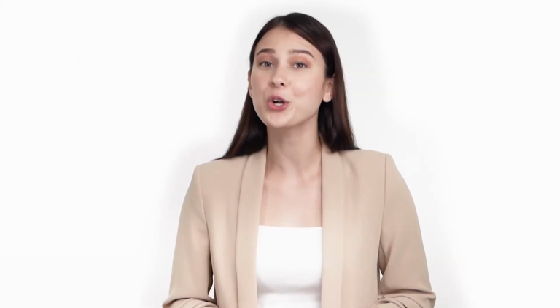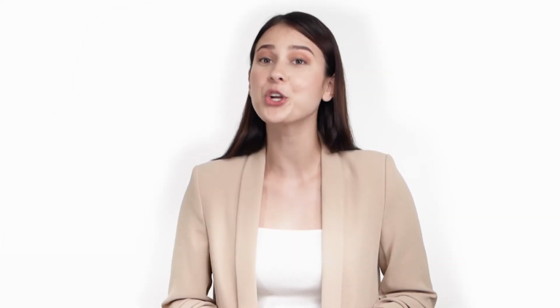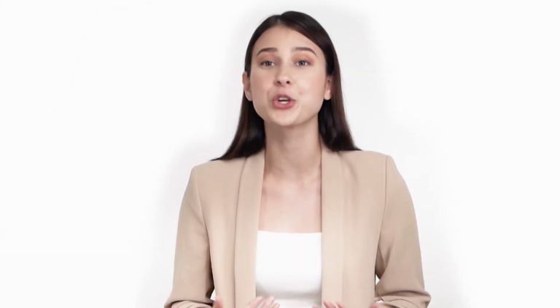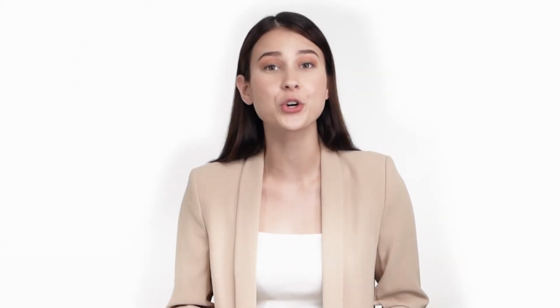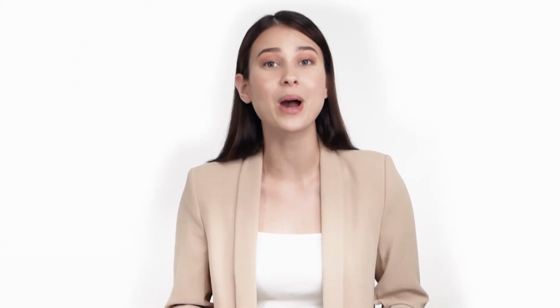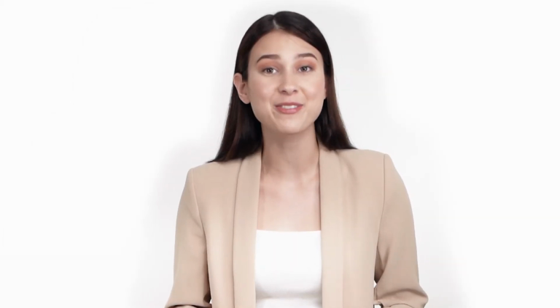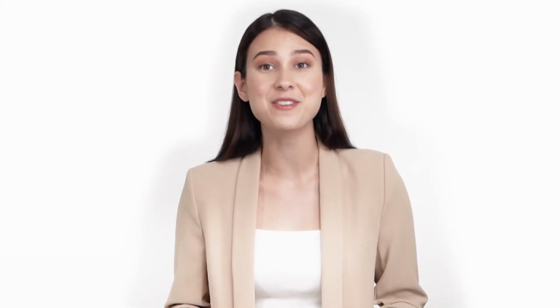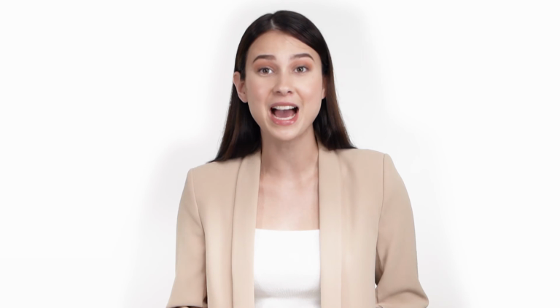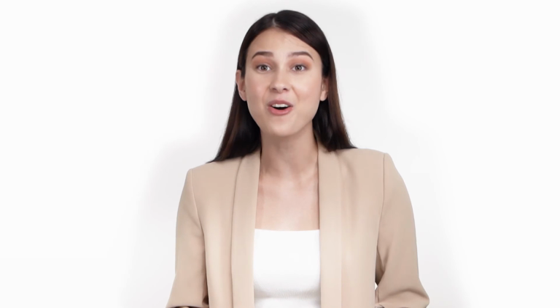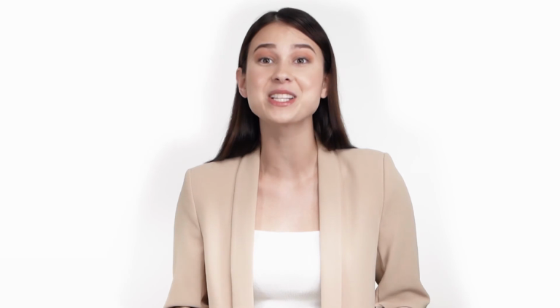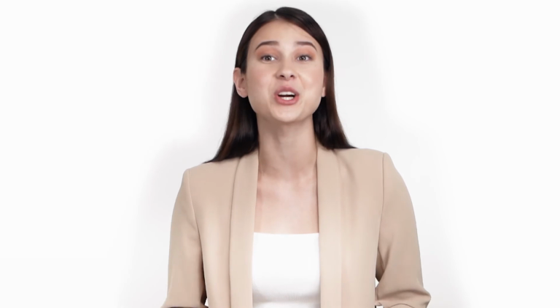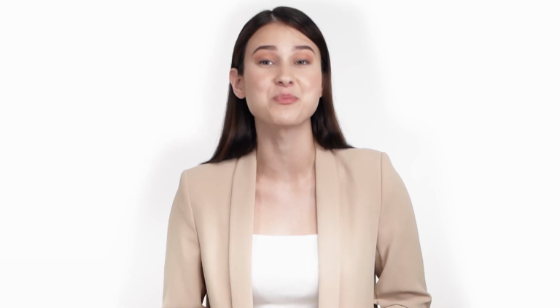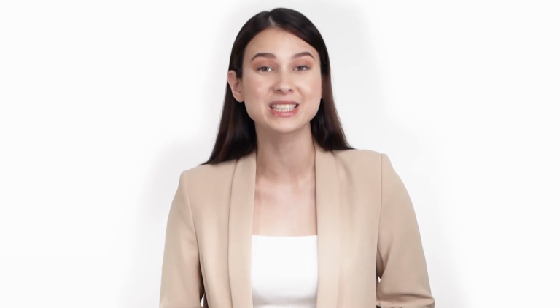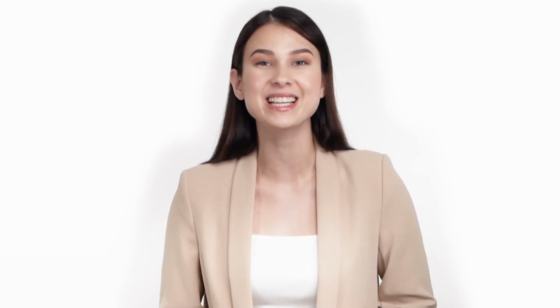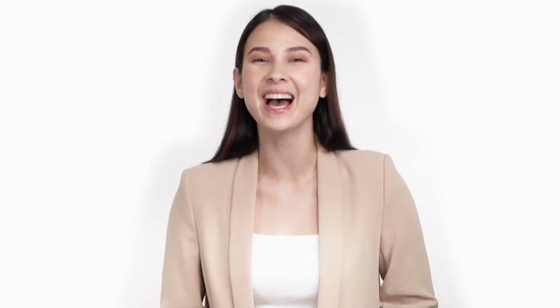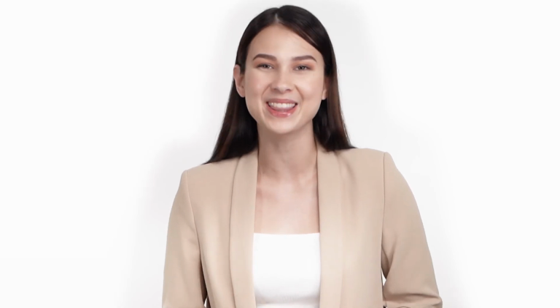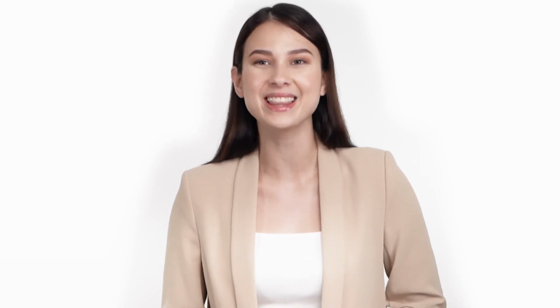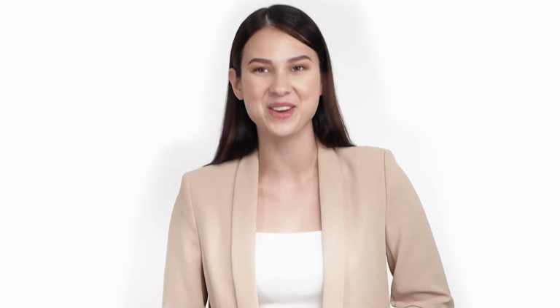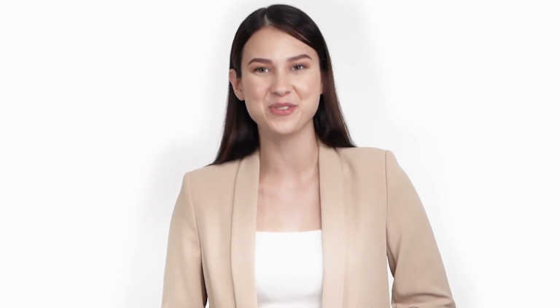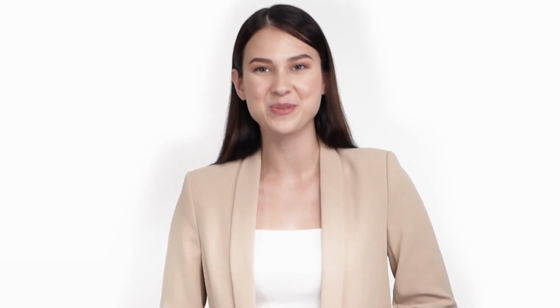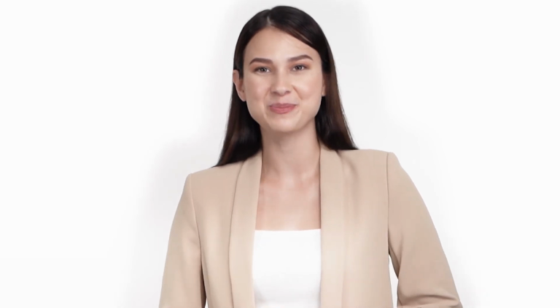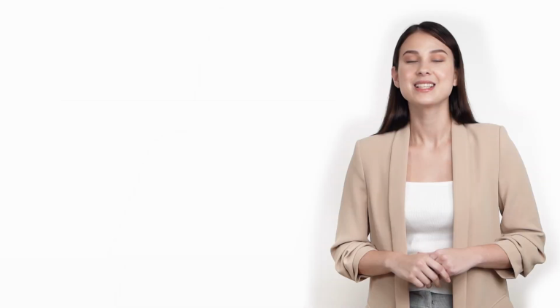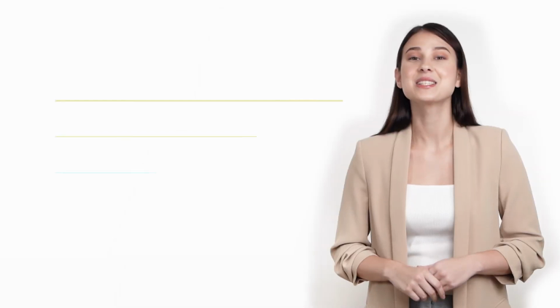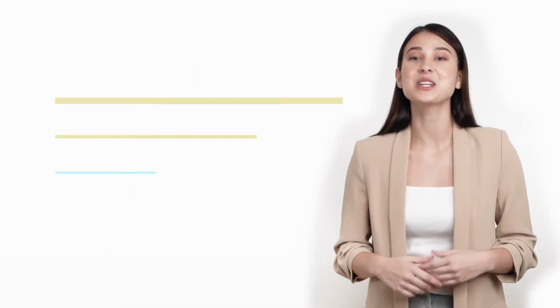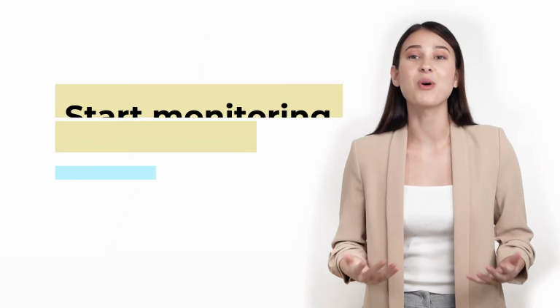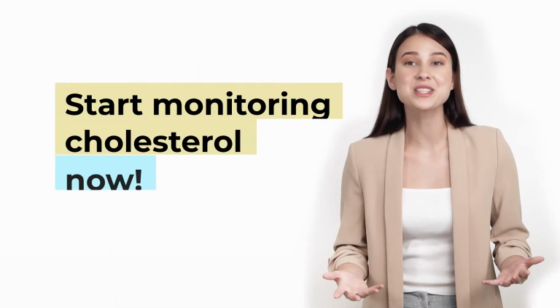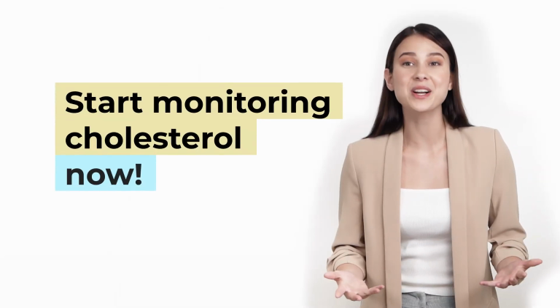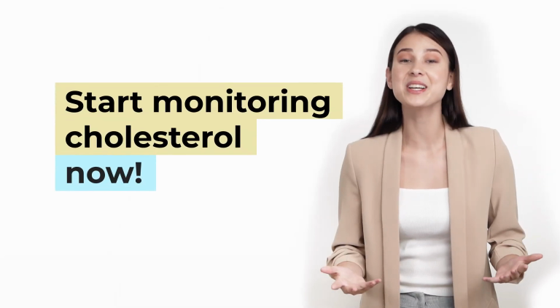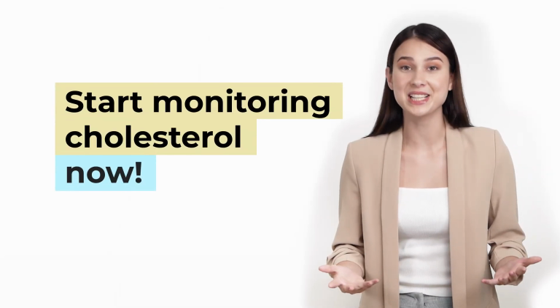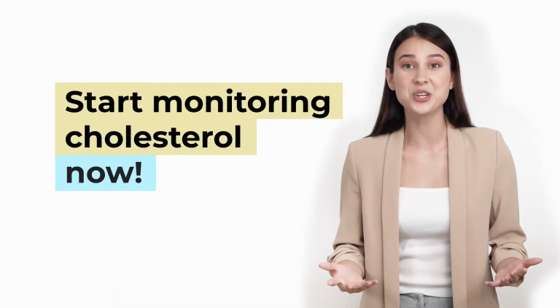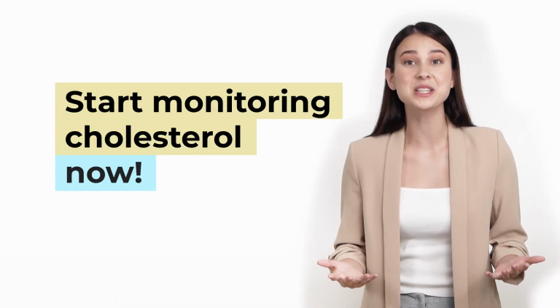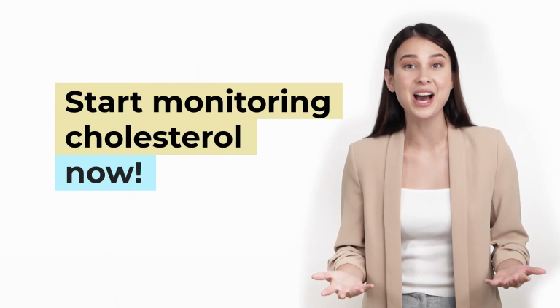Order your Curo L5 now and start building a healthy life. Start monitoring cholesterol now.